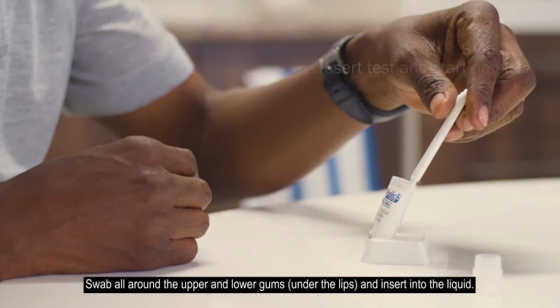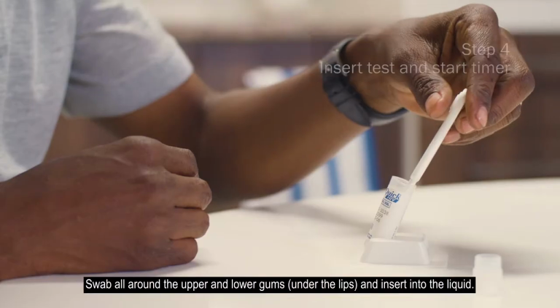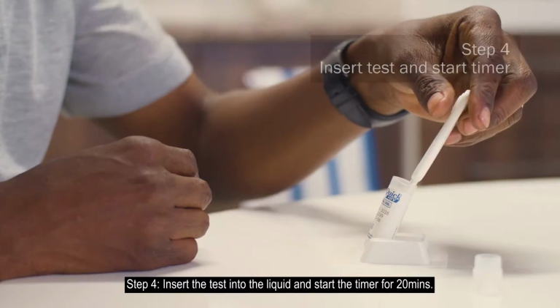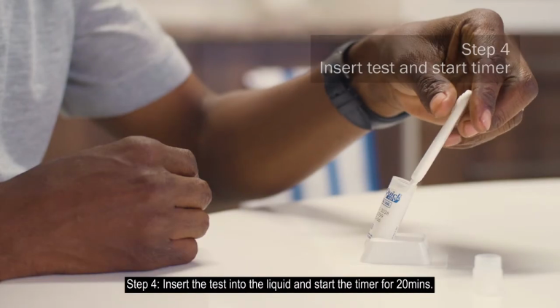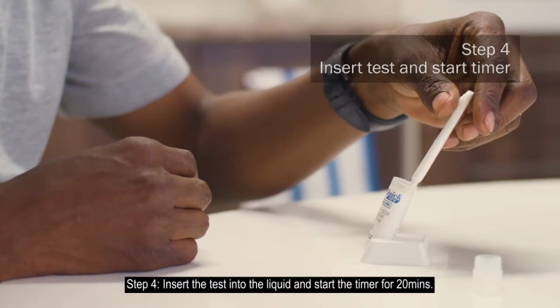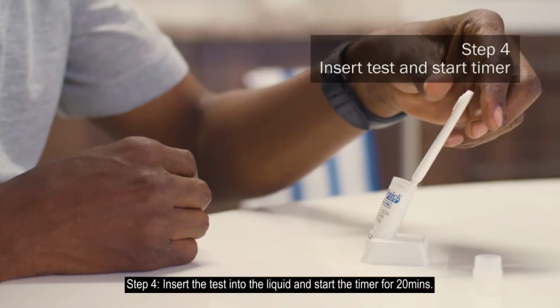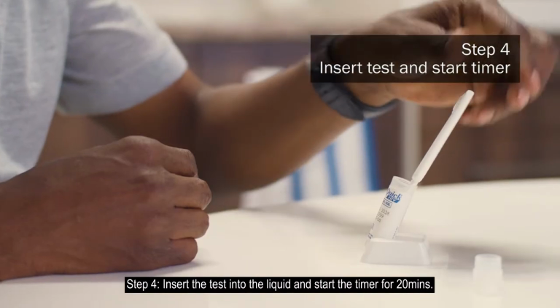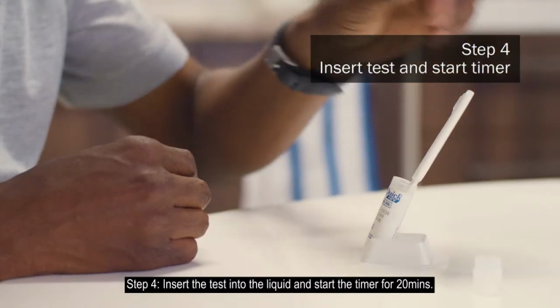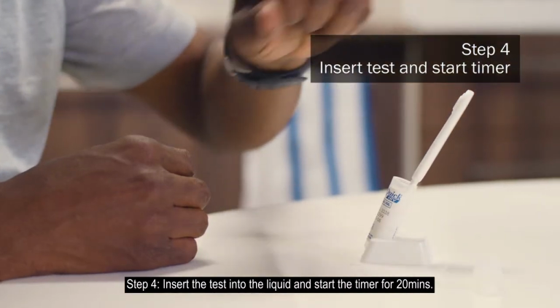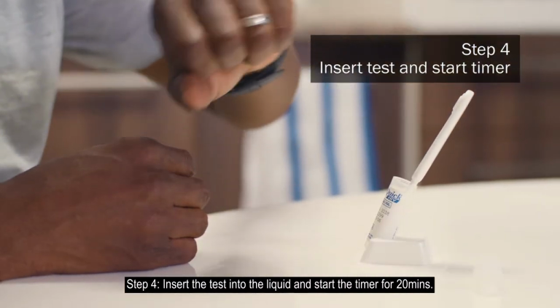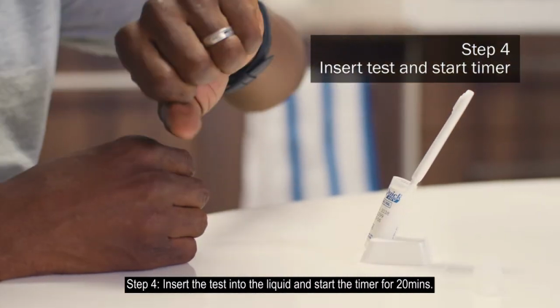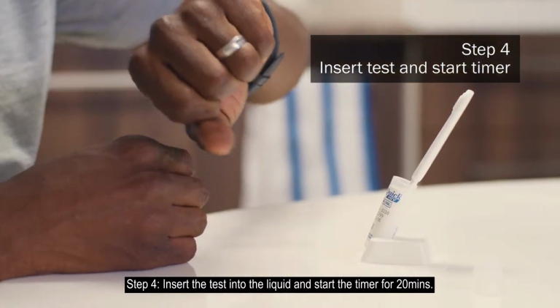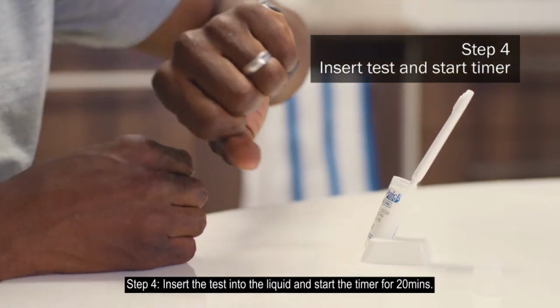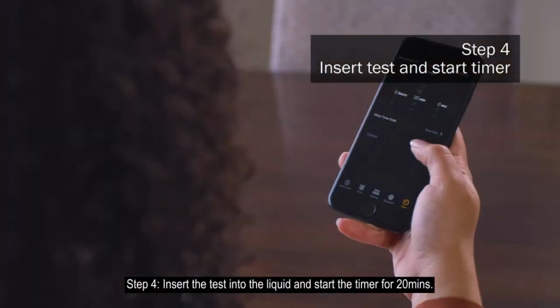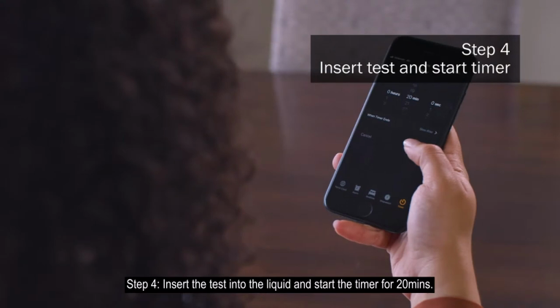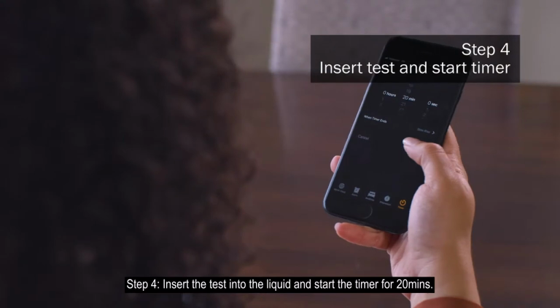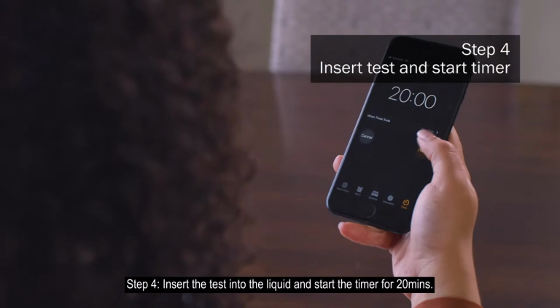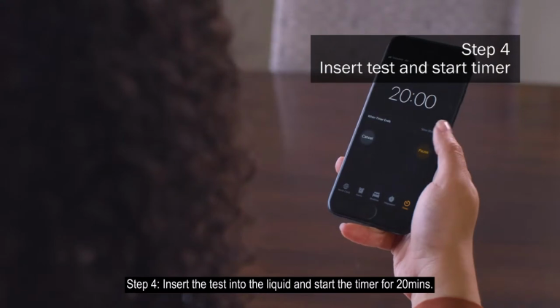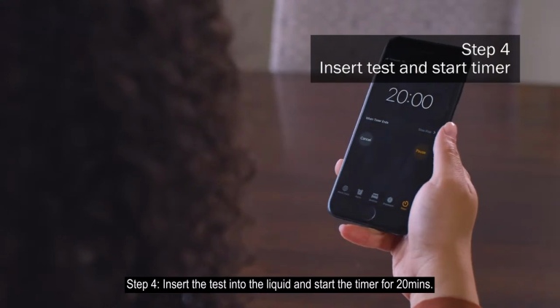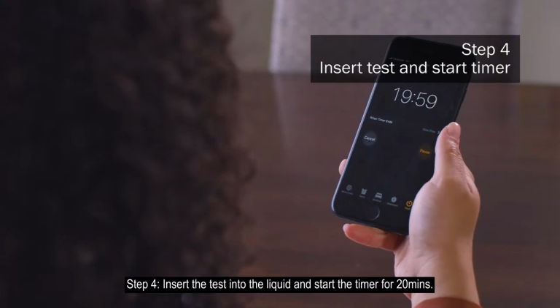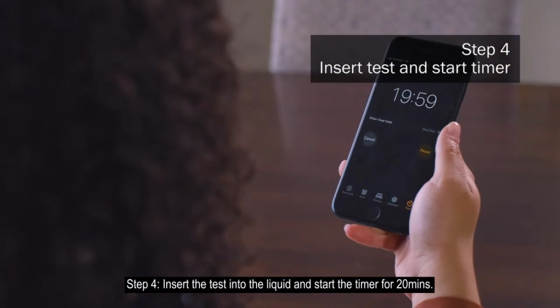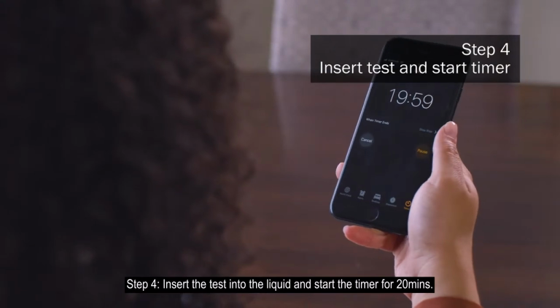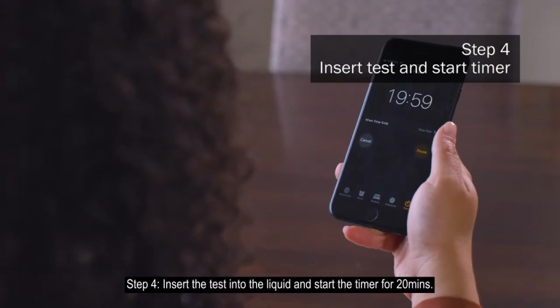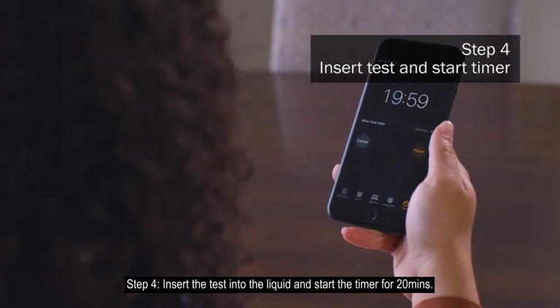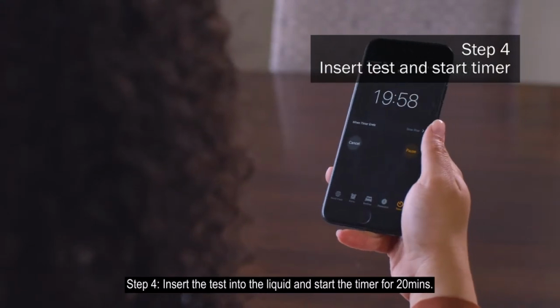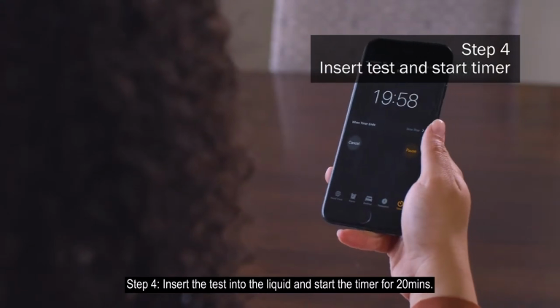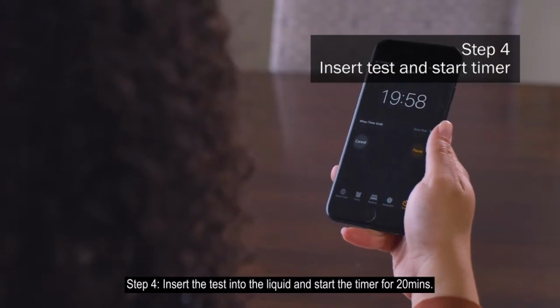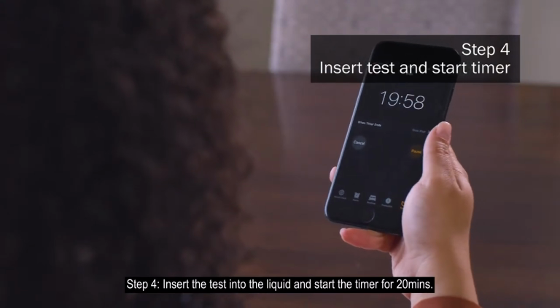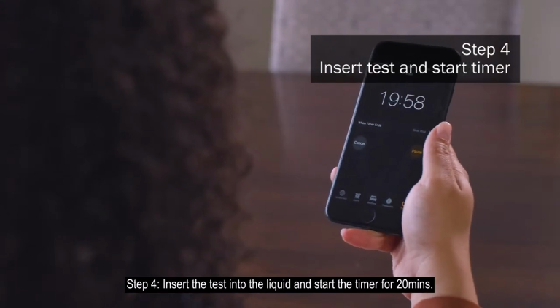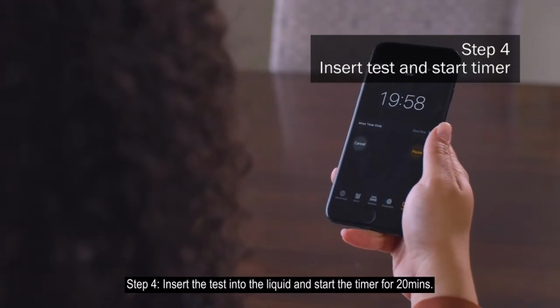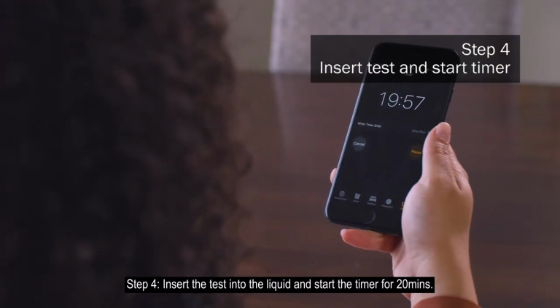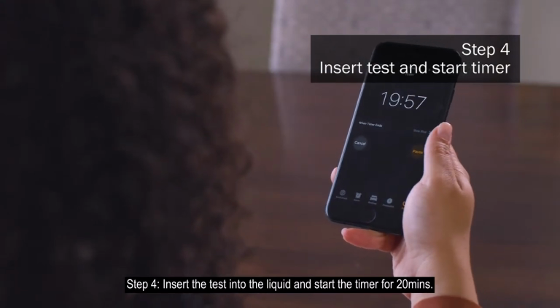Step 4: Insert the test into the liquid and start the timer for 20 minutes.